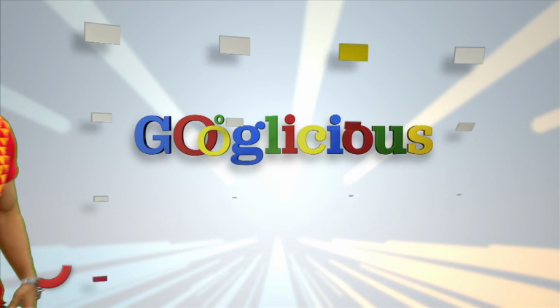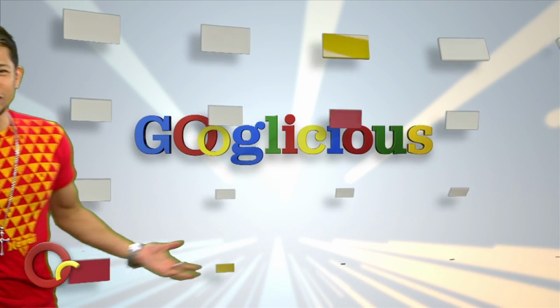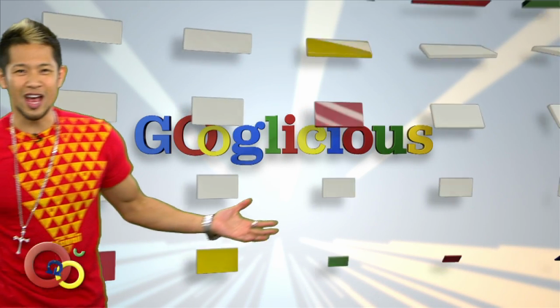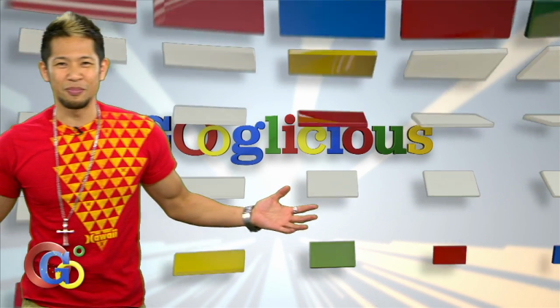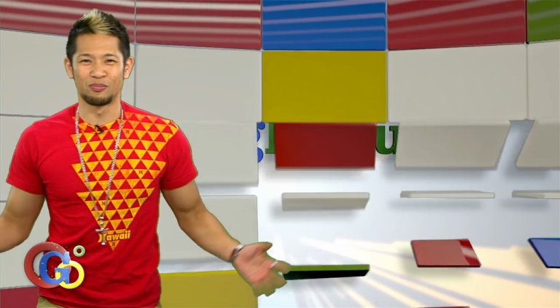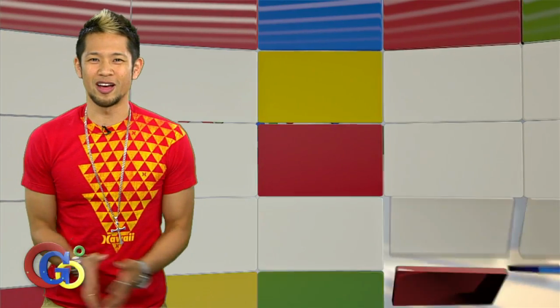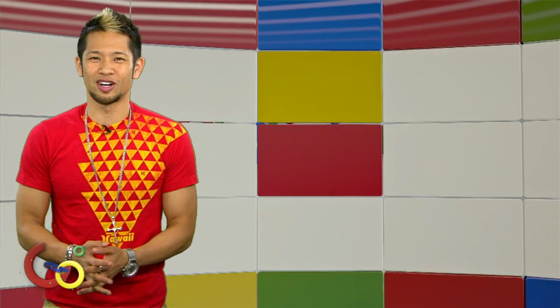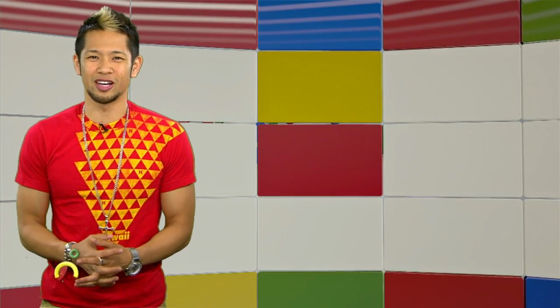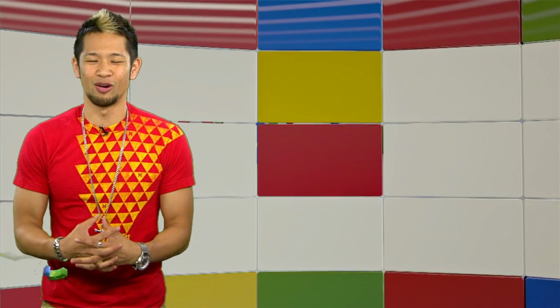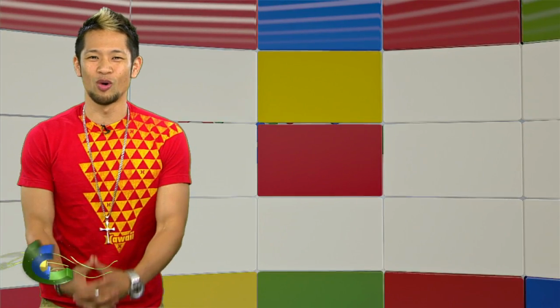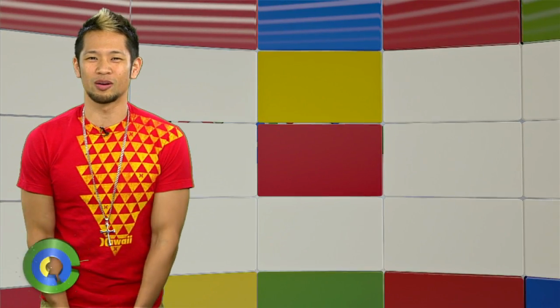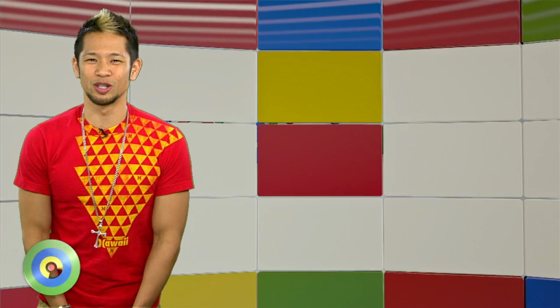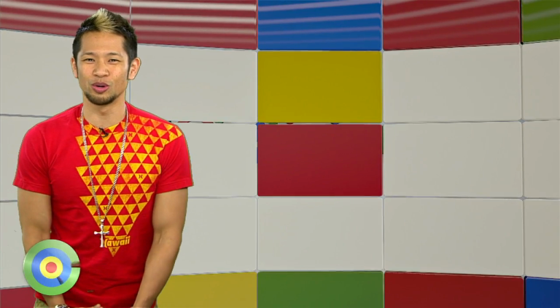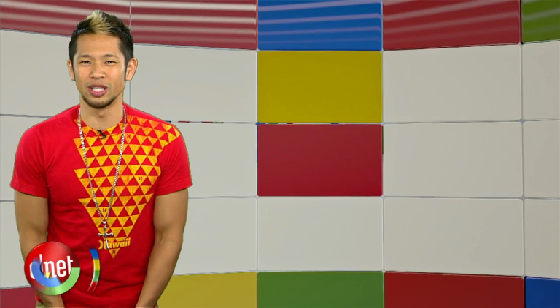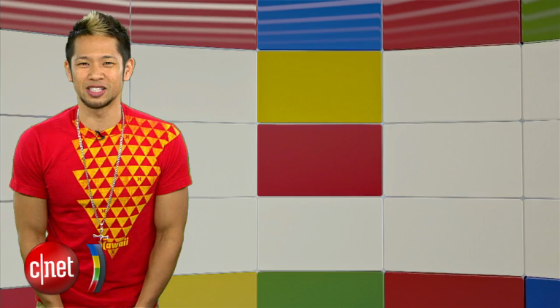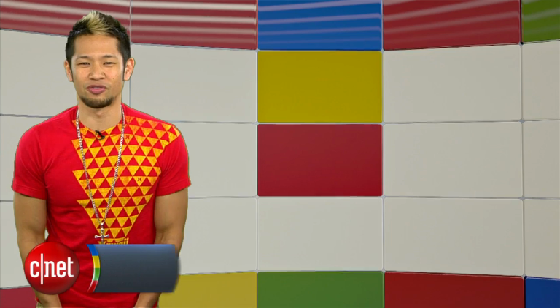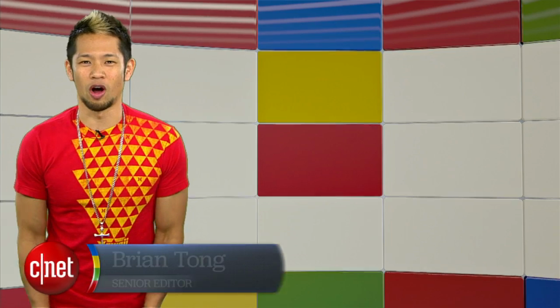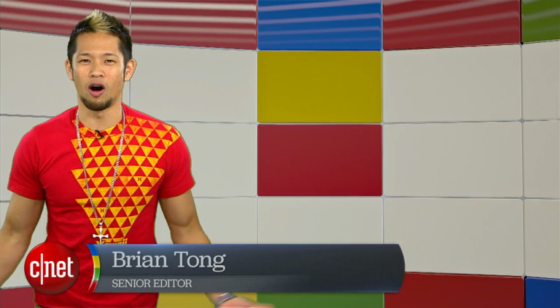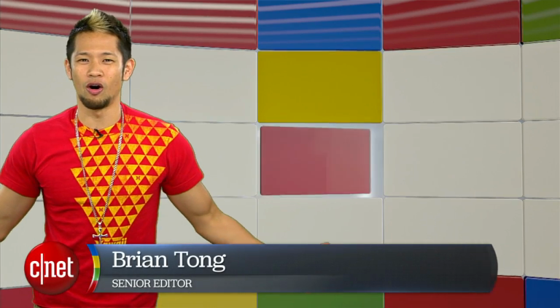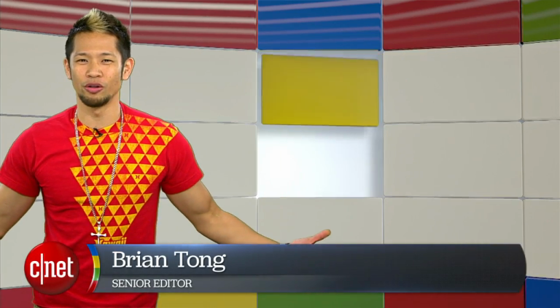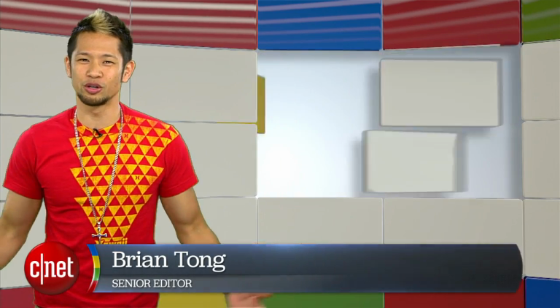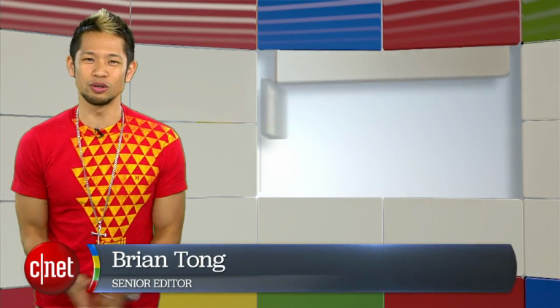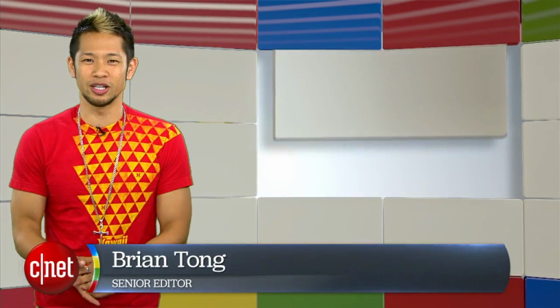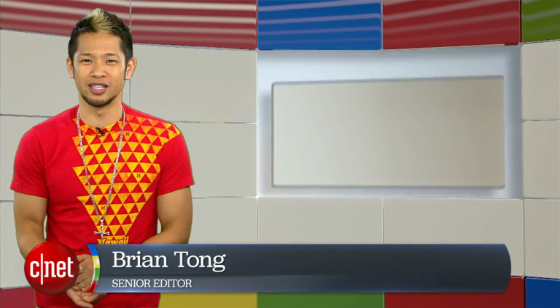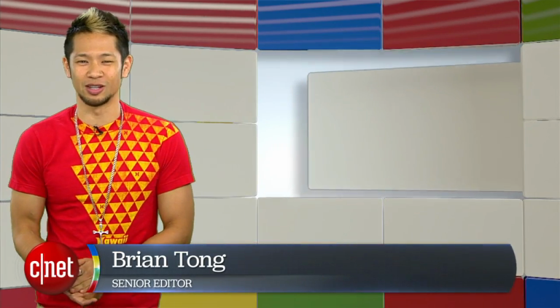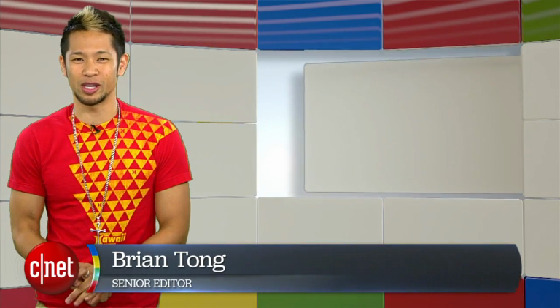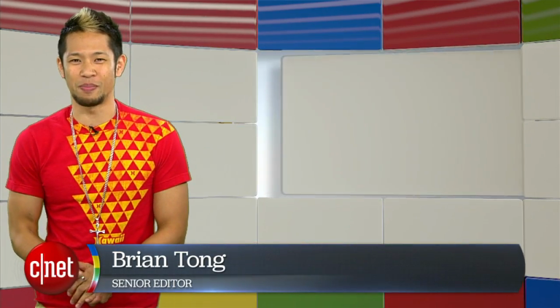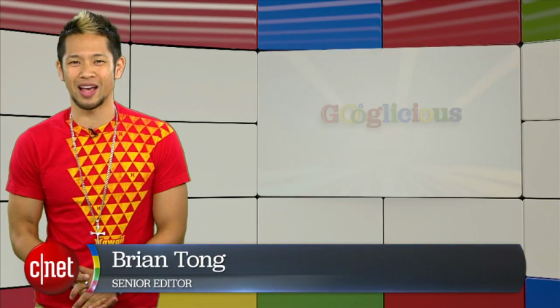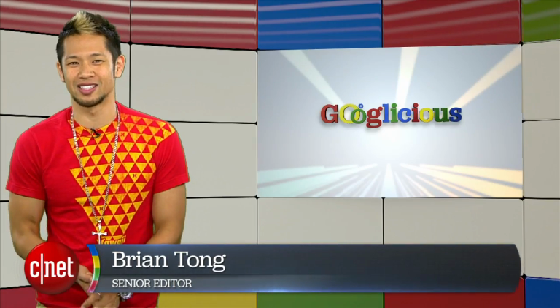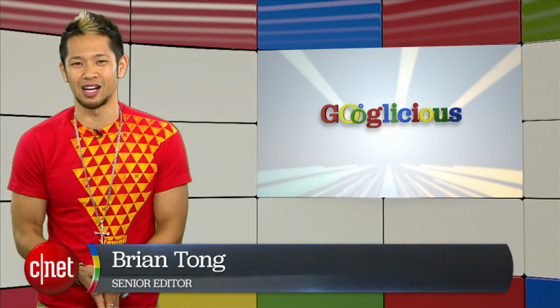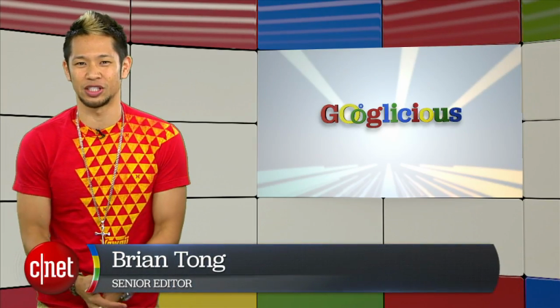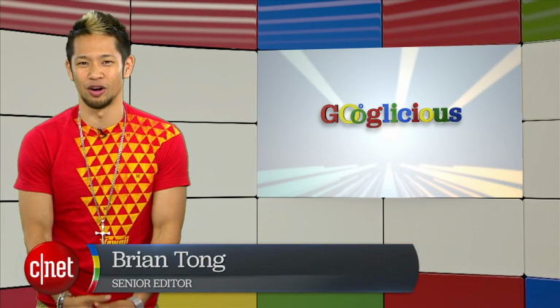What's happening? Brian Tong here and welcome to Googlelicious, for all the Google goodness that we can pack inside of a show.